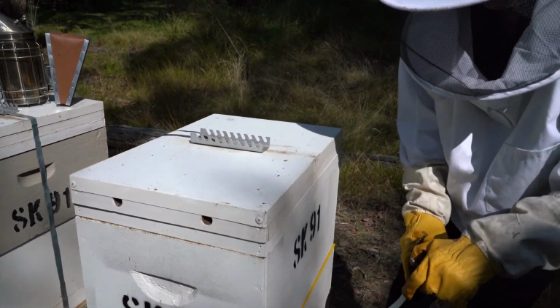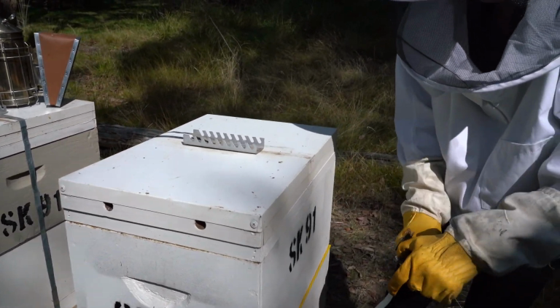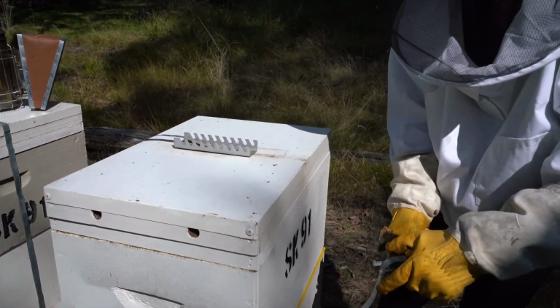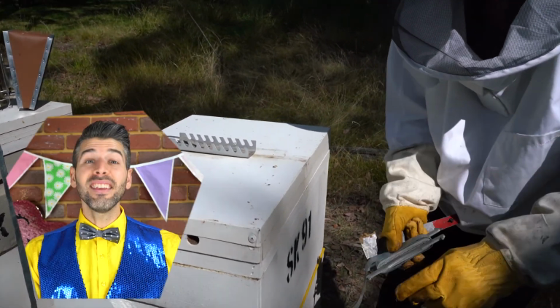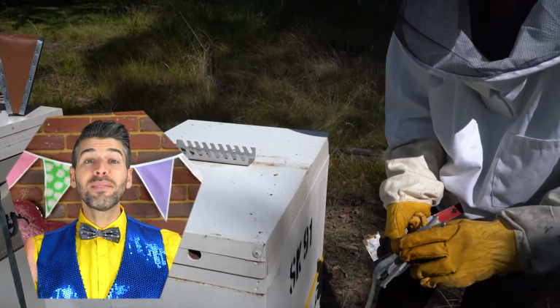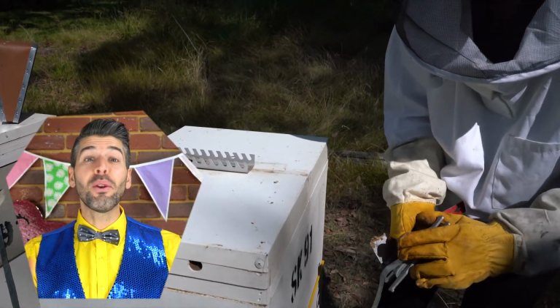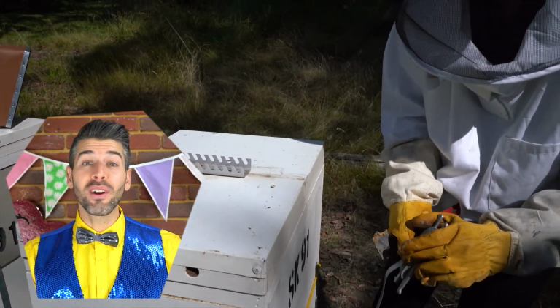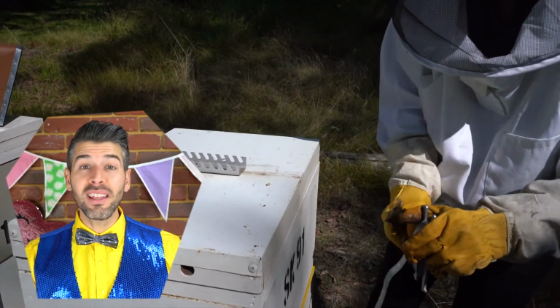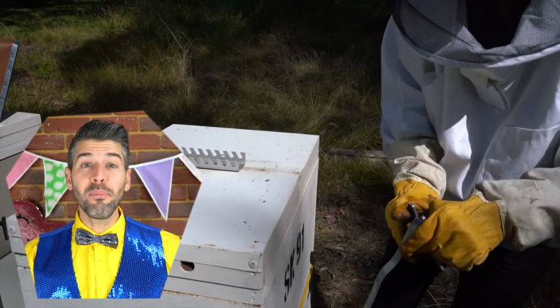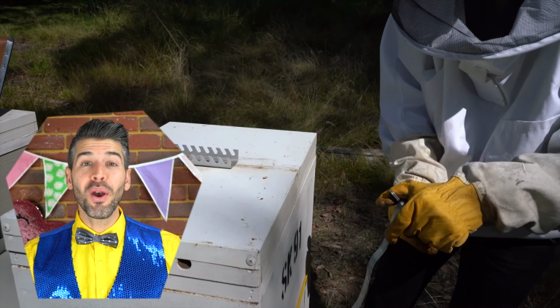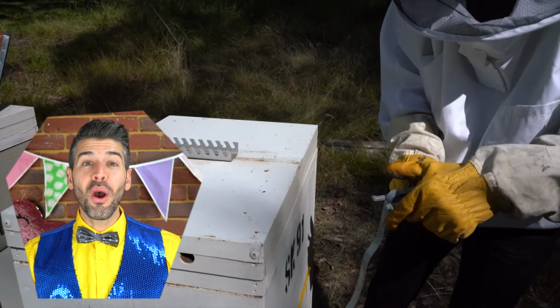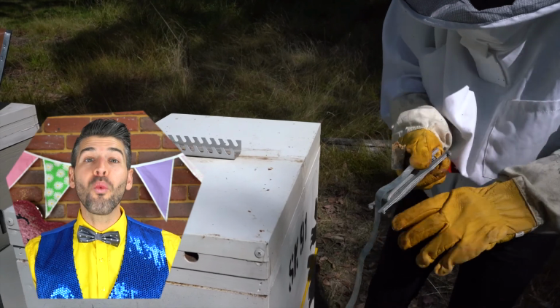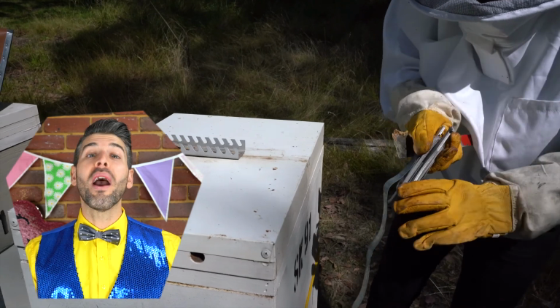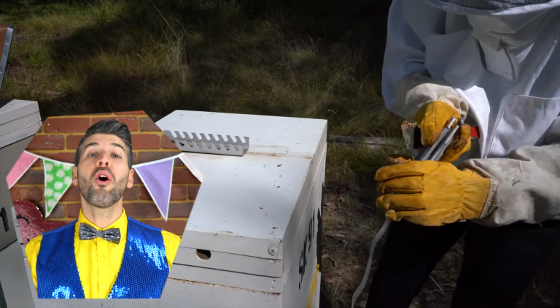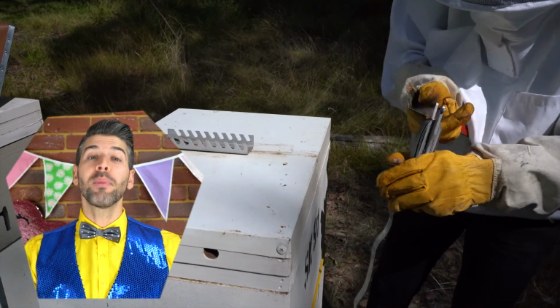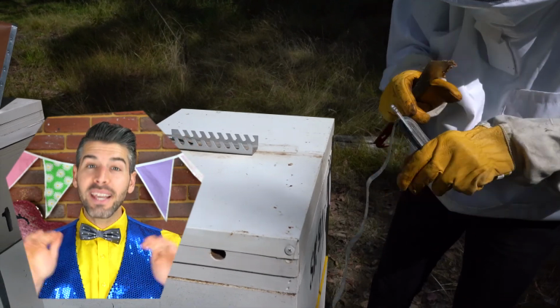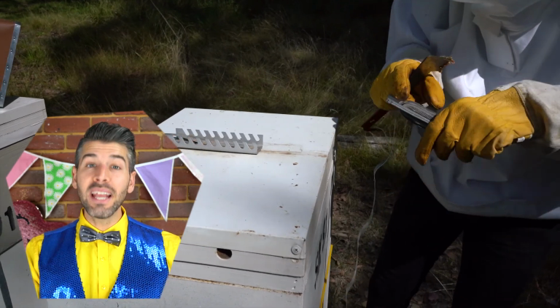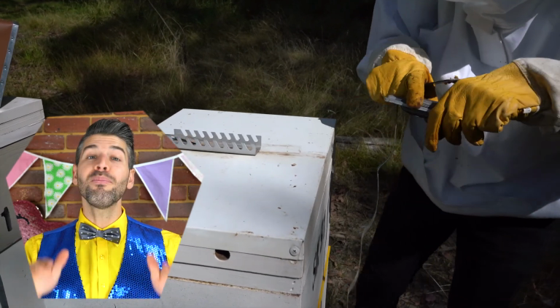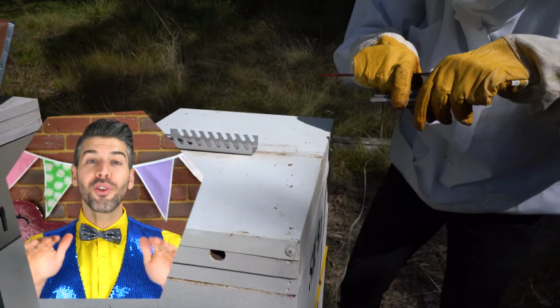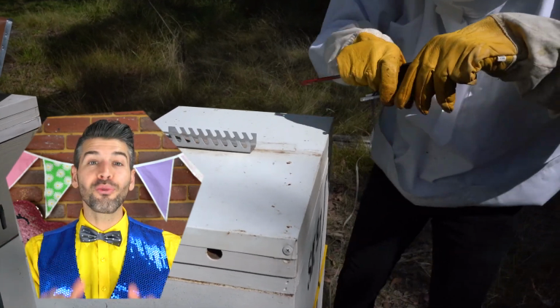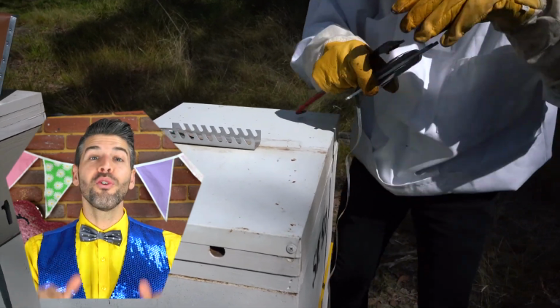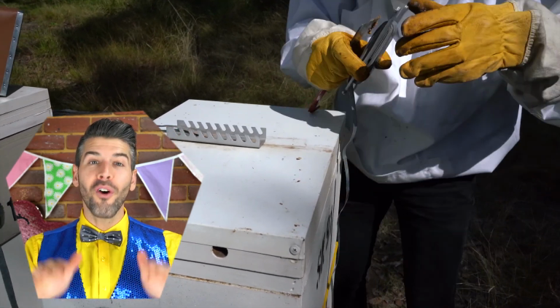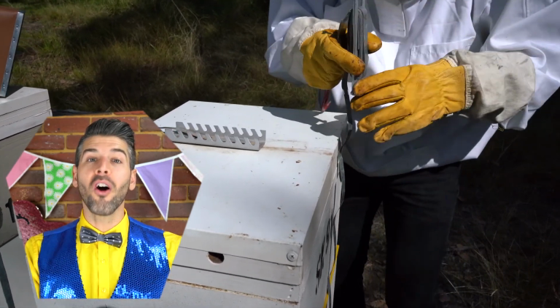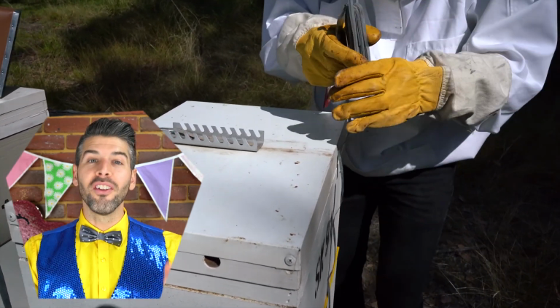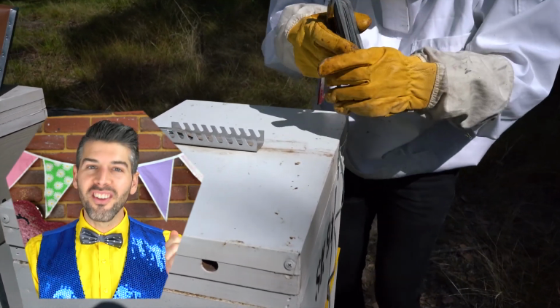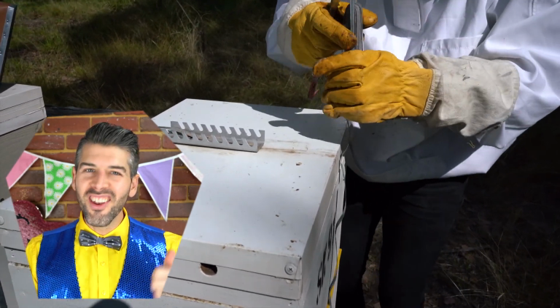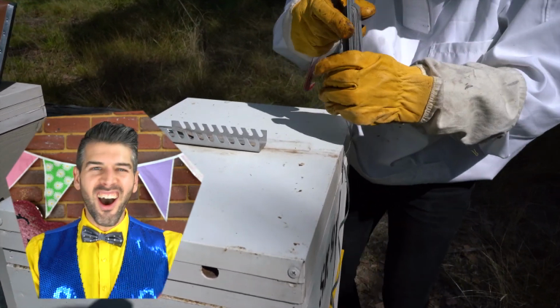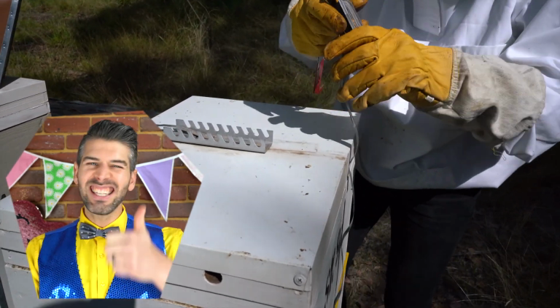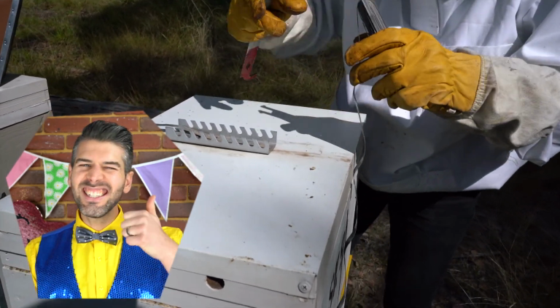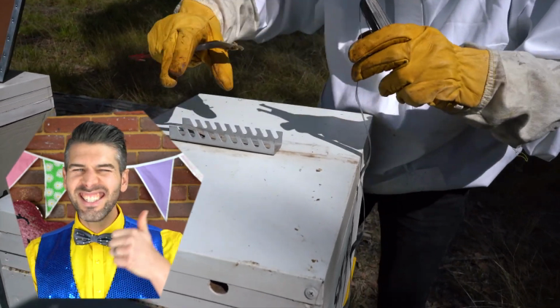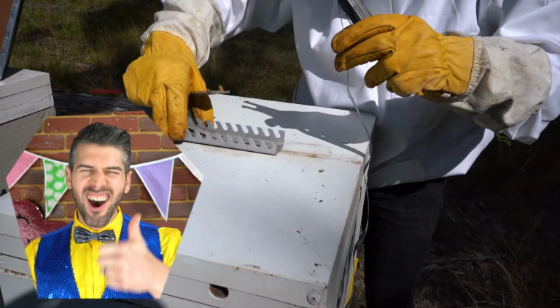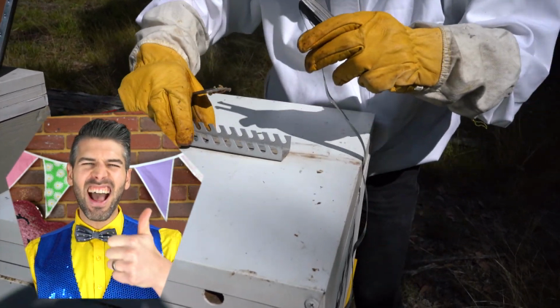This metal clip will help keep the roof on nice and tight.